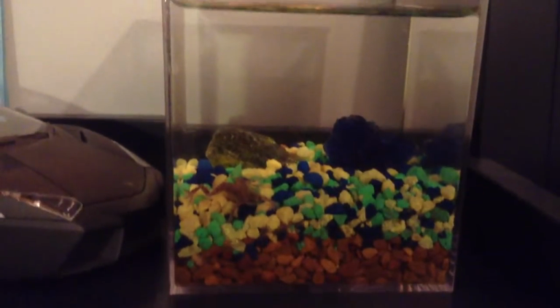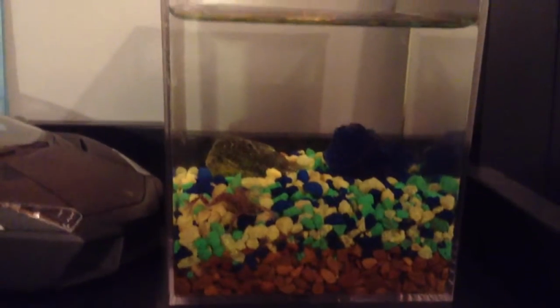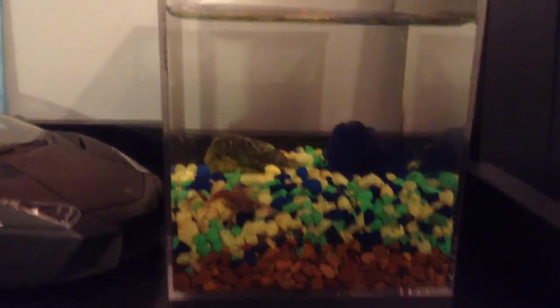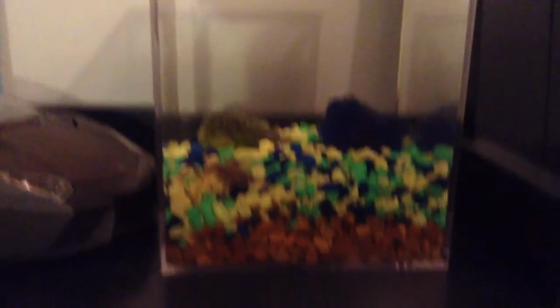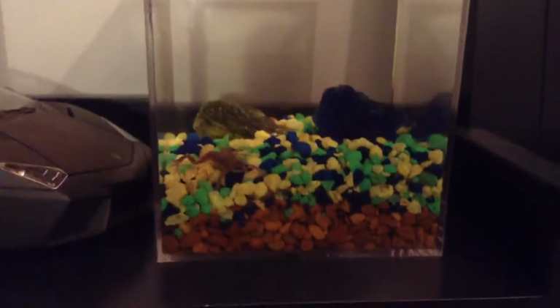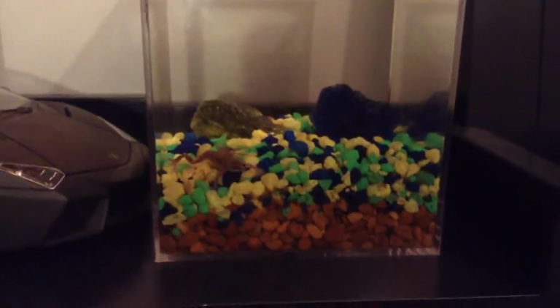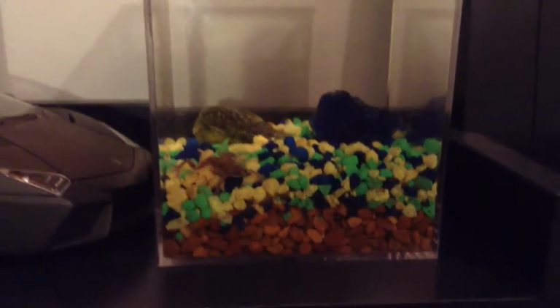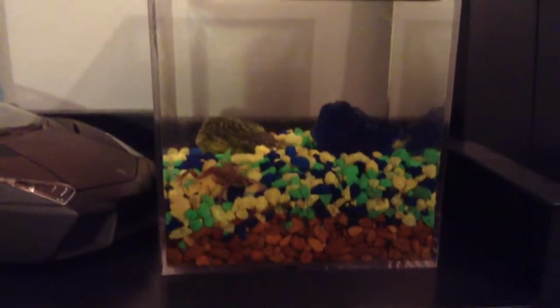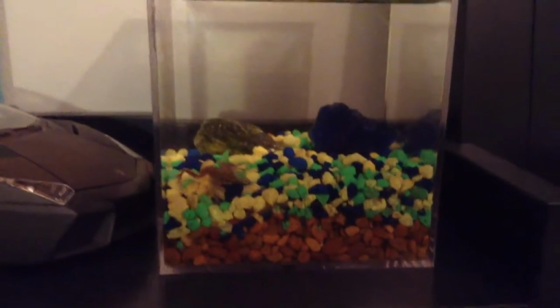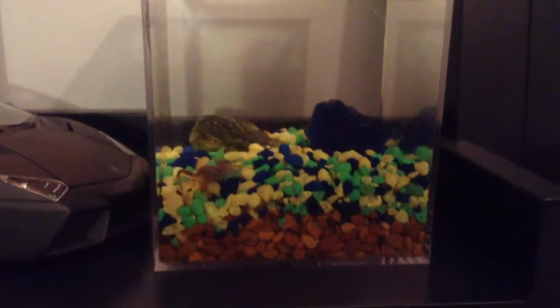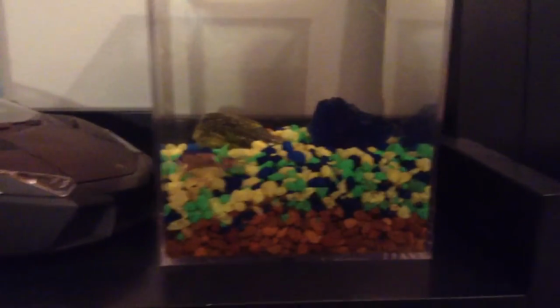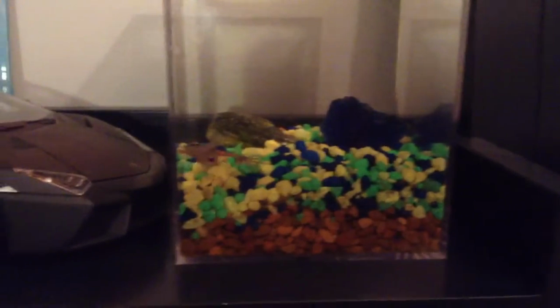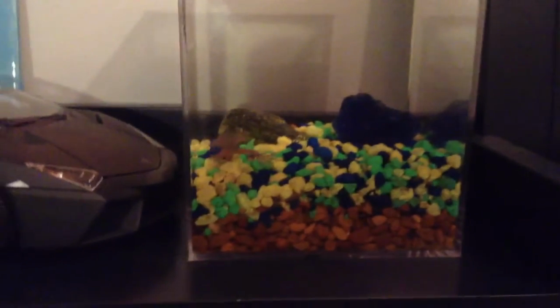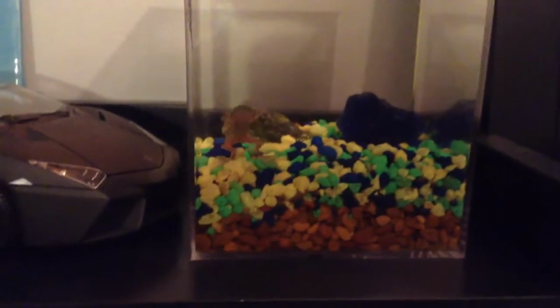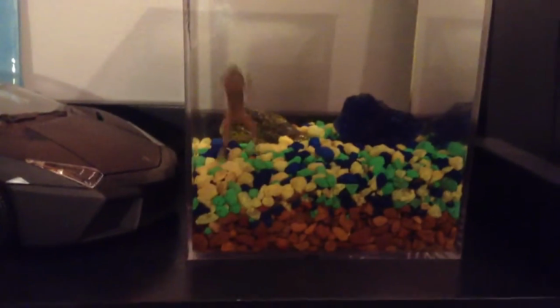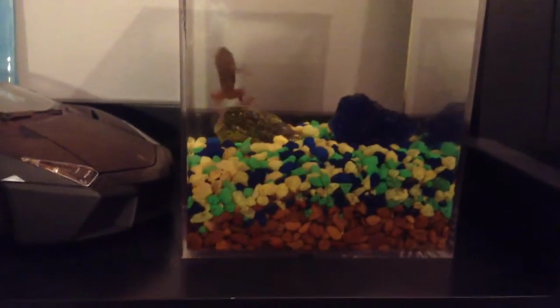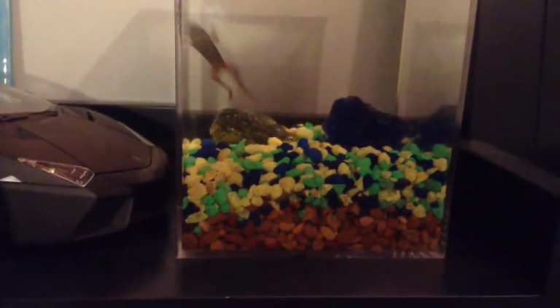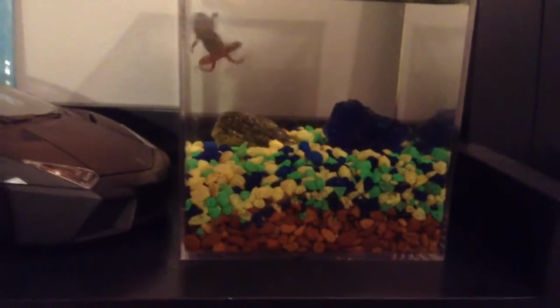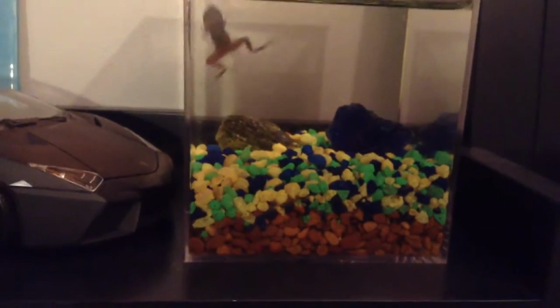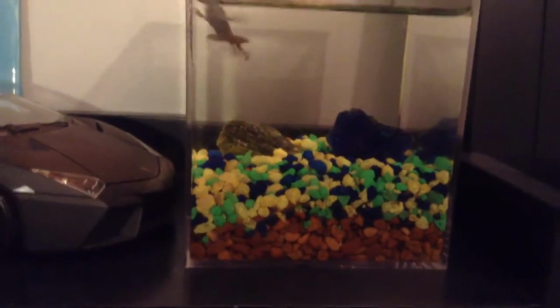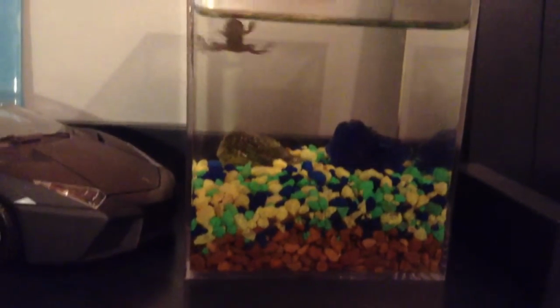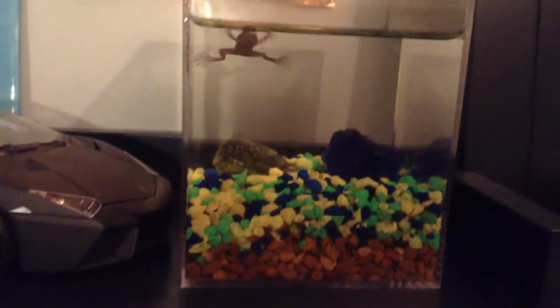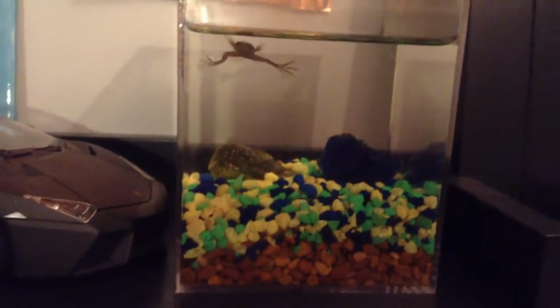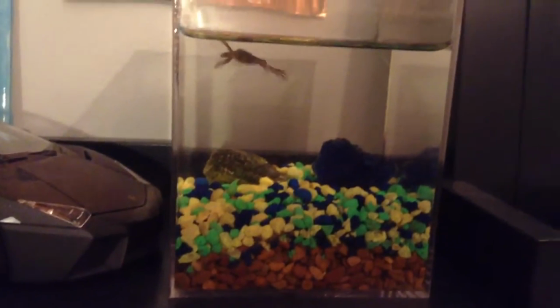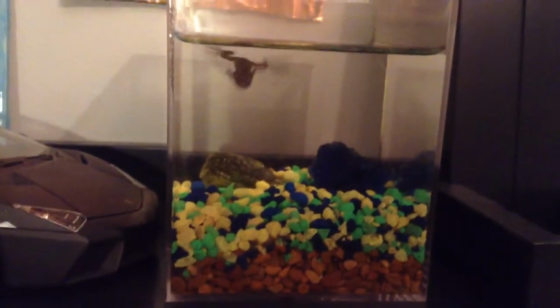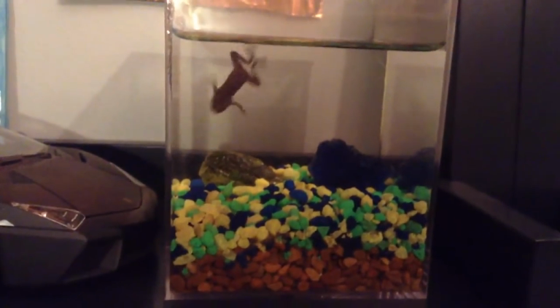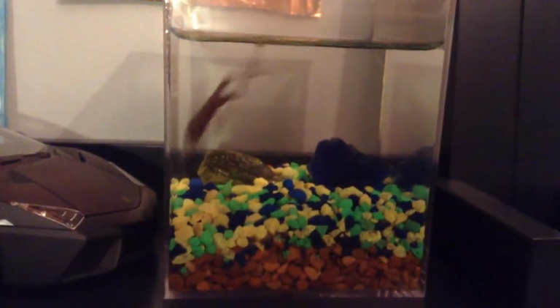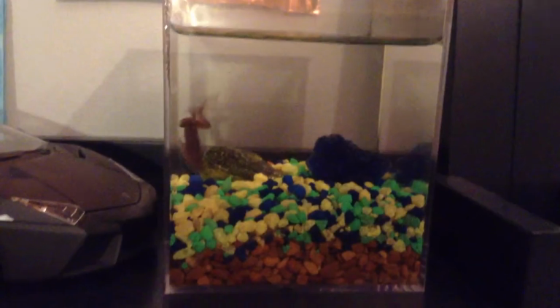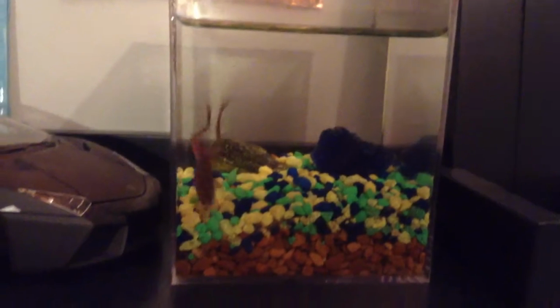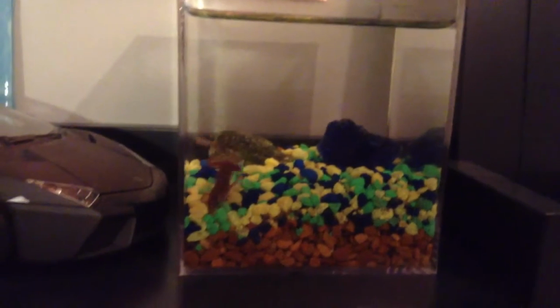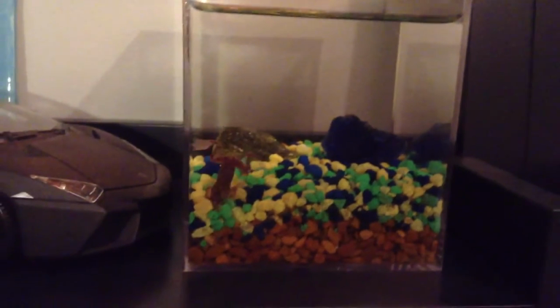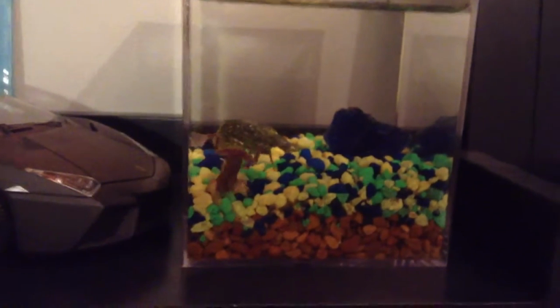Hey guys, my name is Lil, and this is an updated video on my pet frog, Zippy.